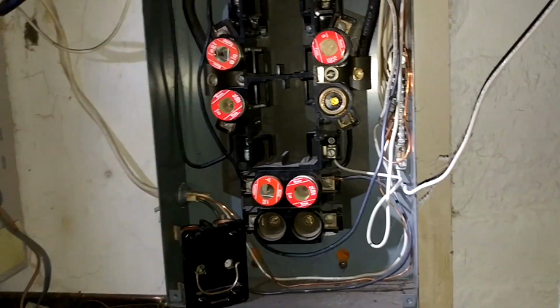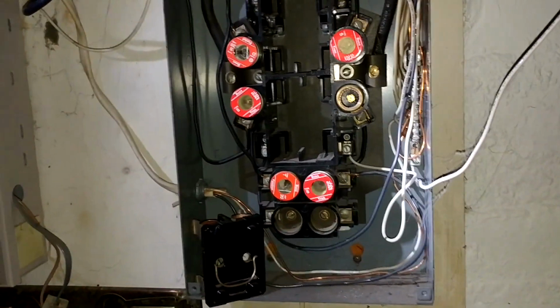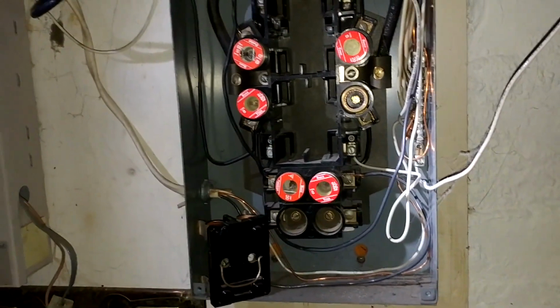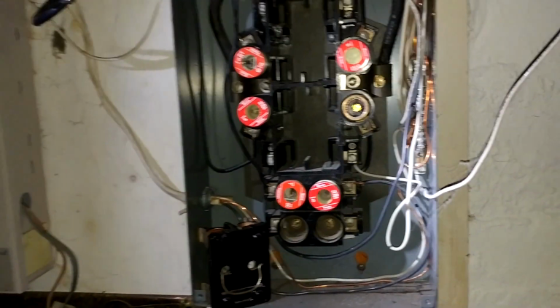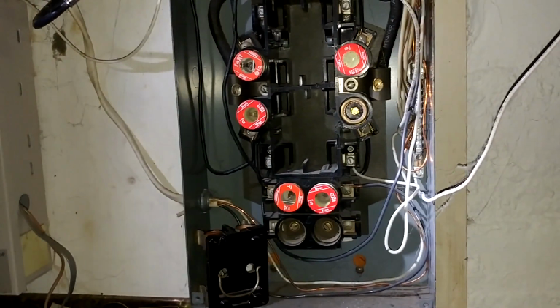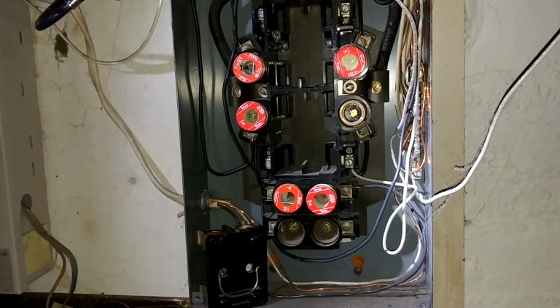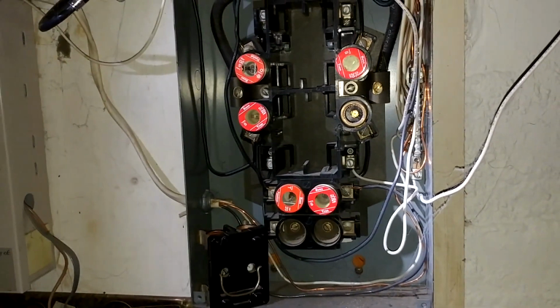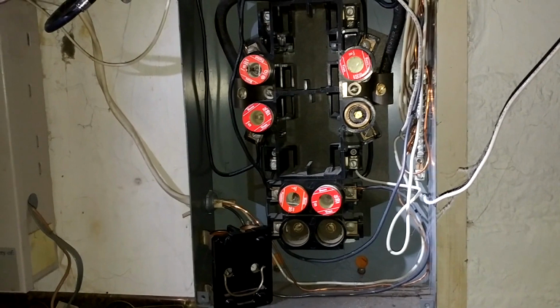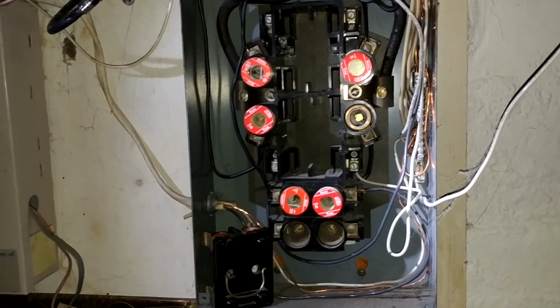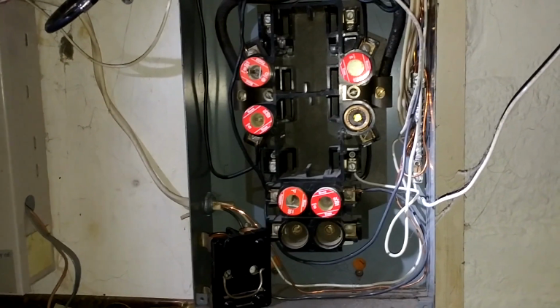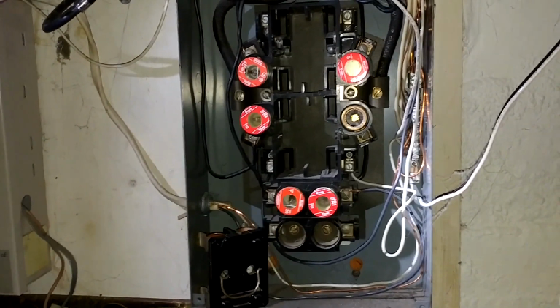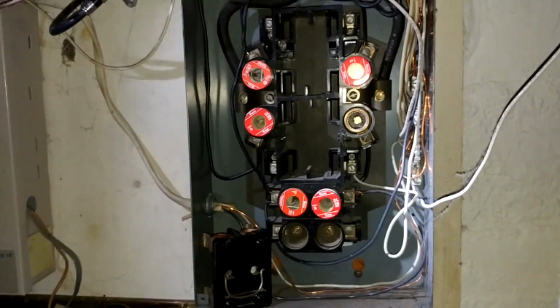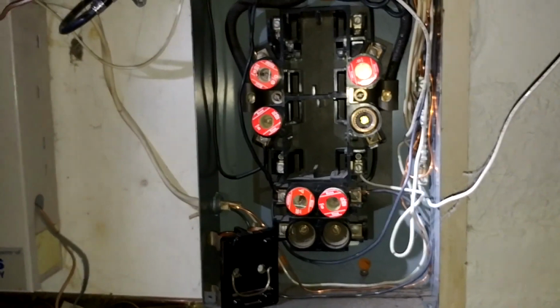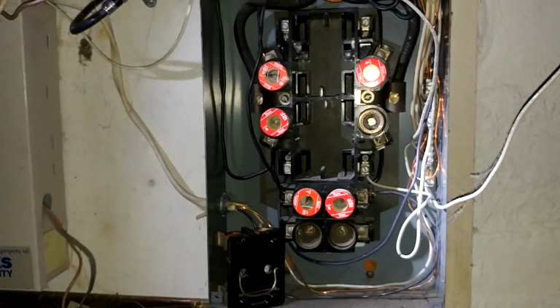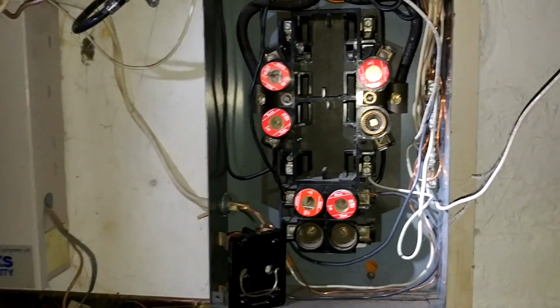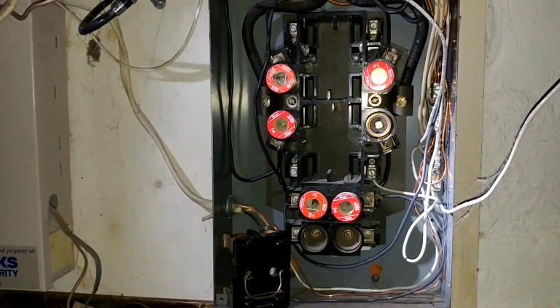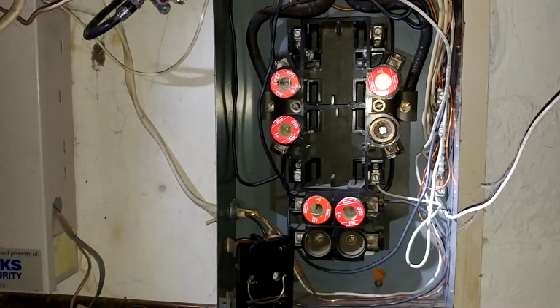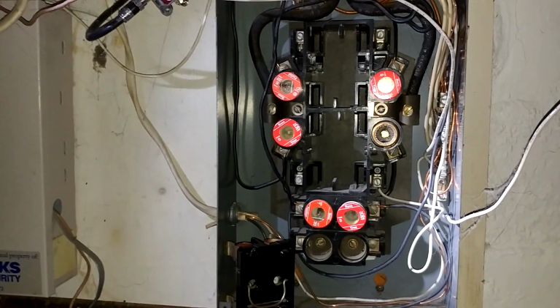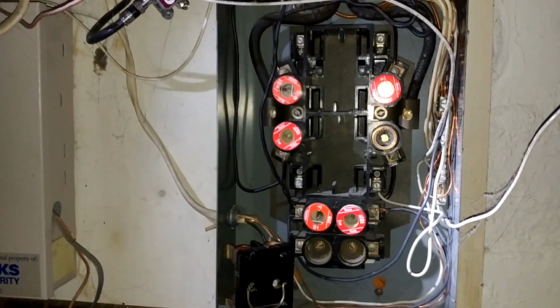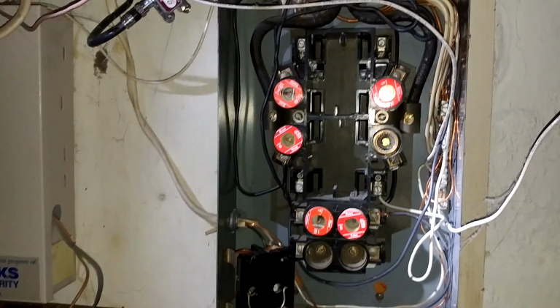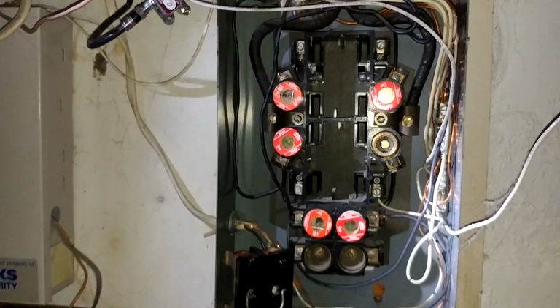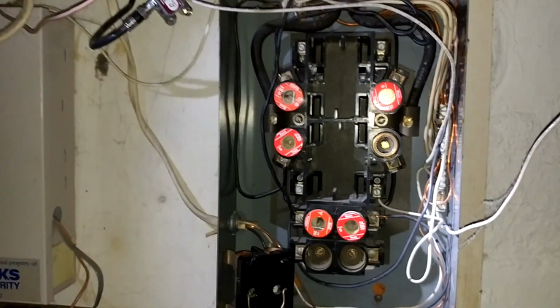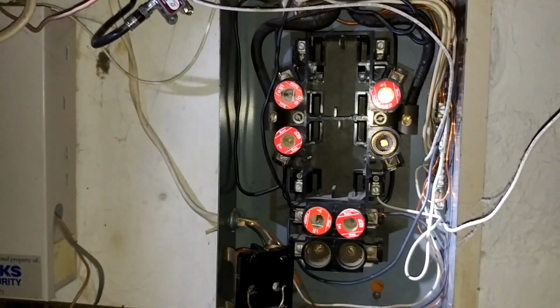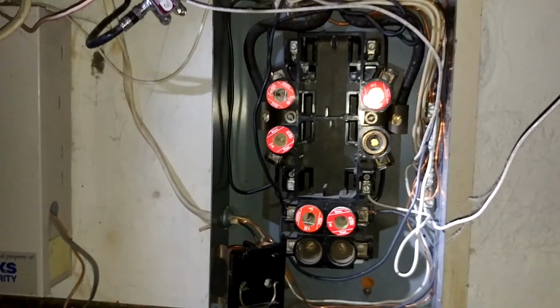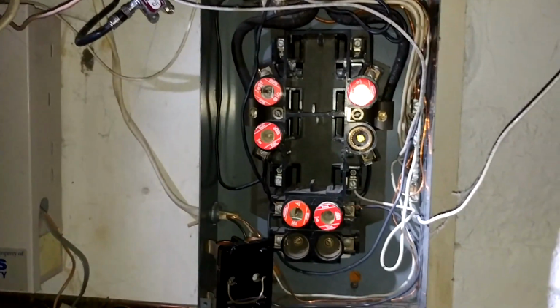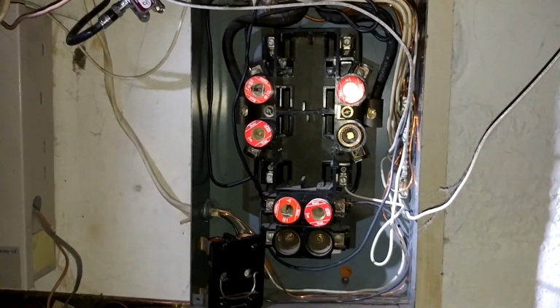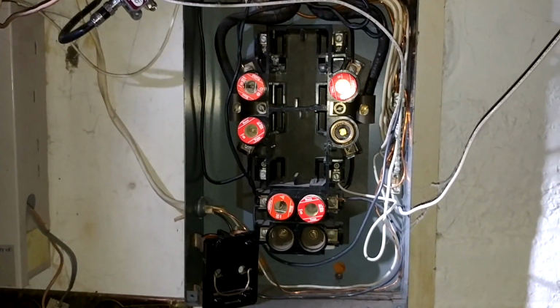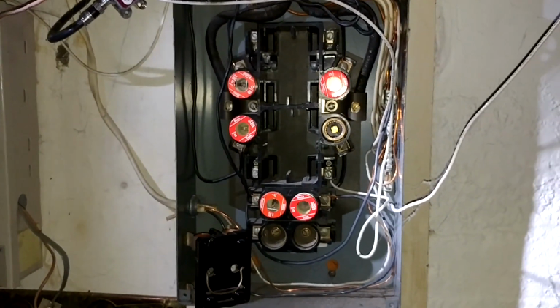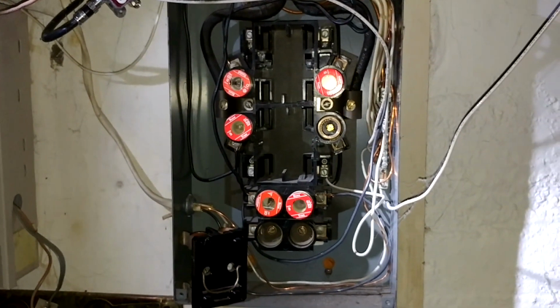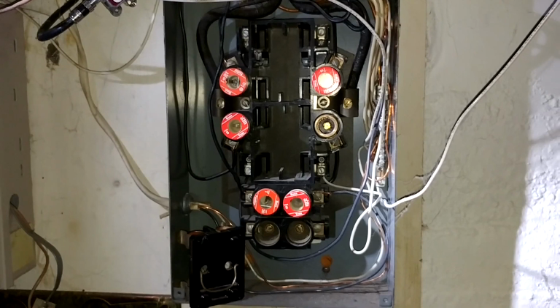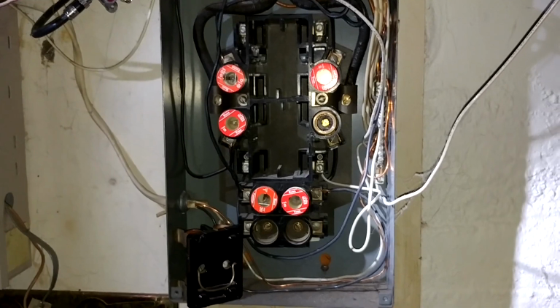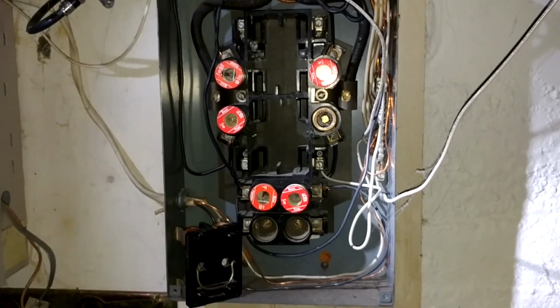The main idea here was to talk about the split bus panel. I'm Barry Eliason, a home inspector with StructureTech Home Inspections.